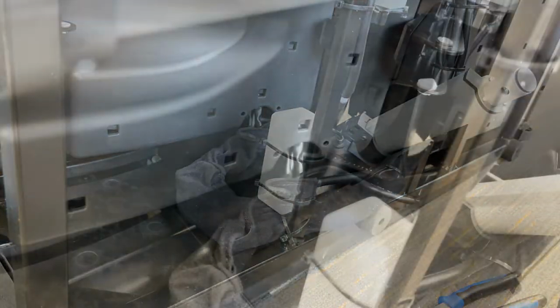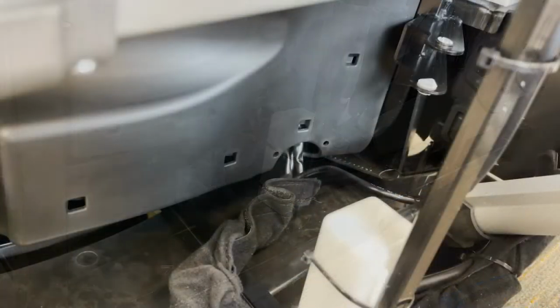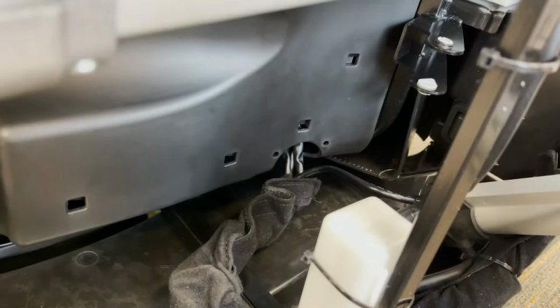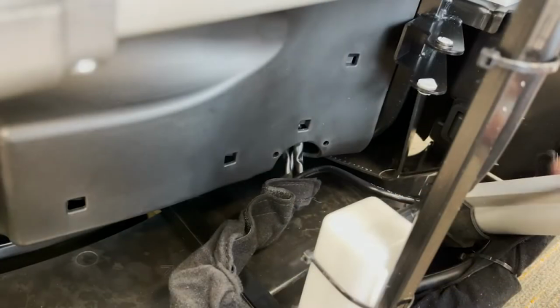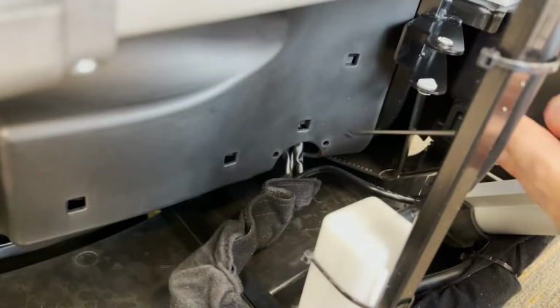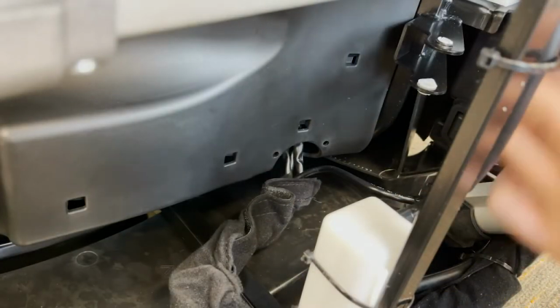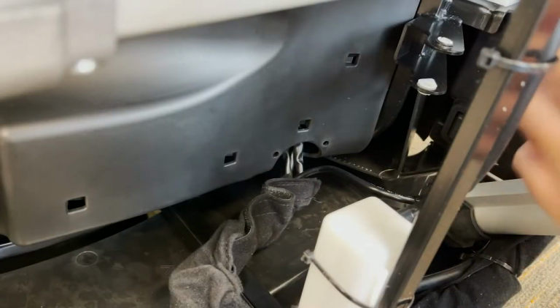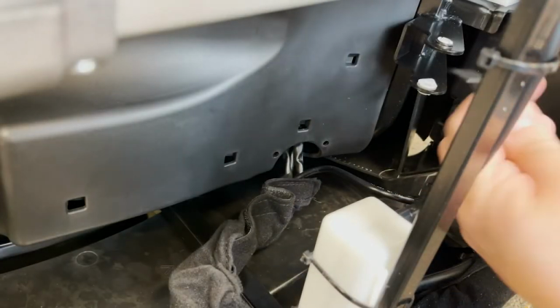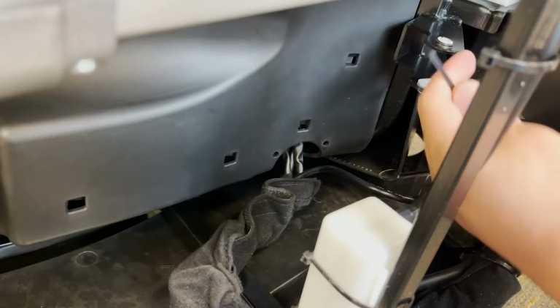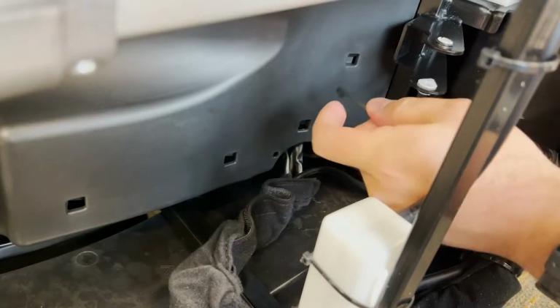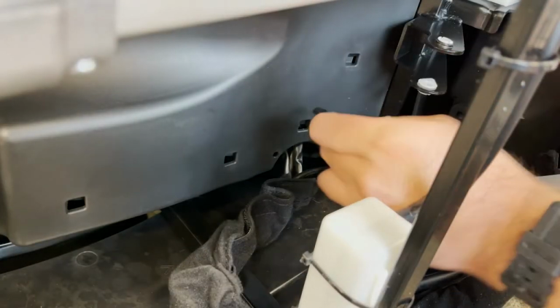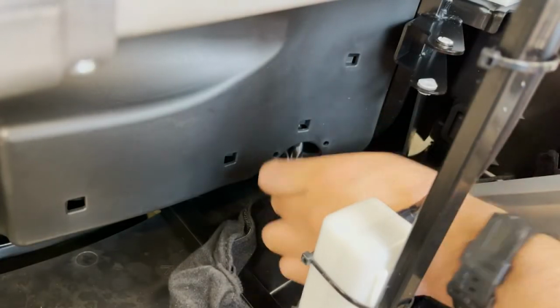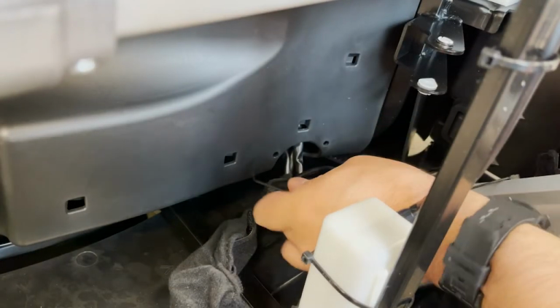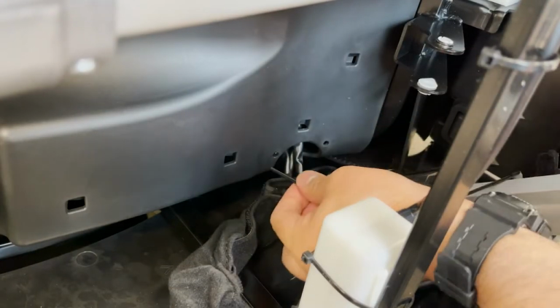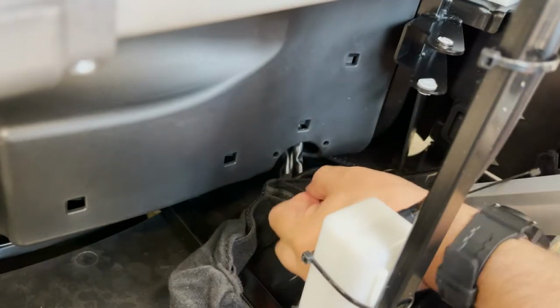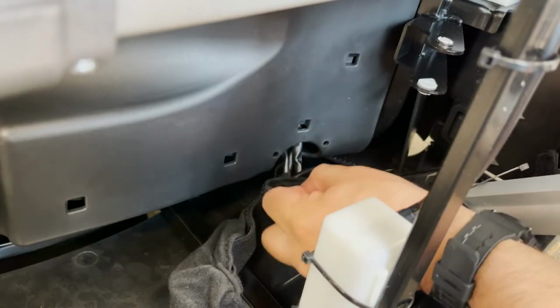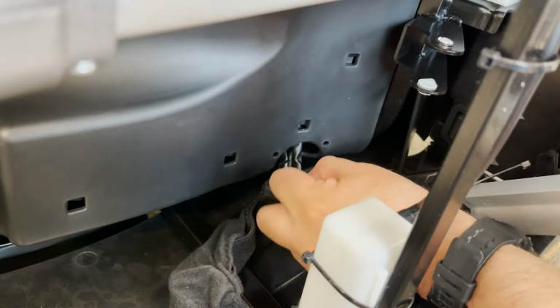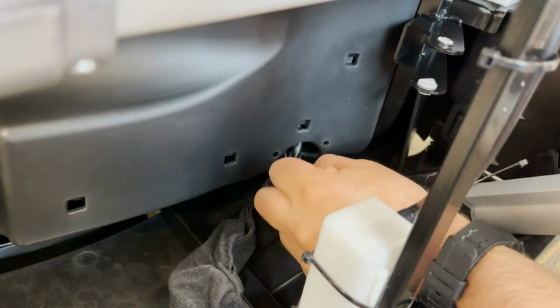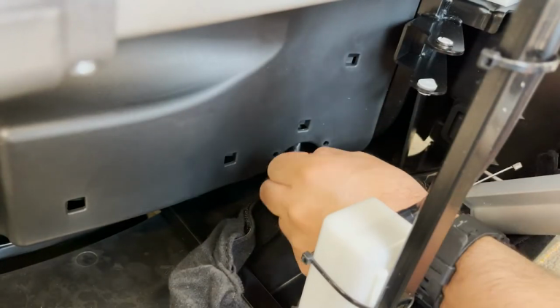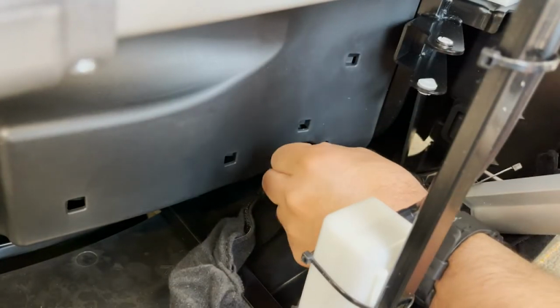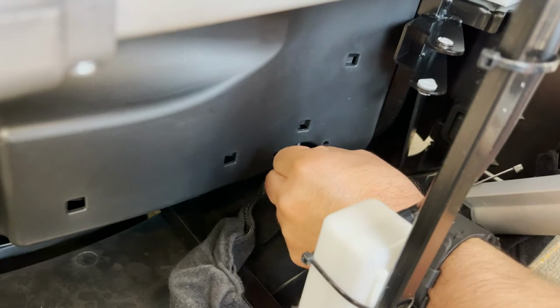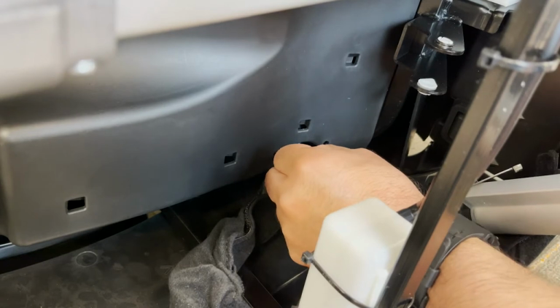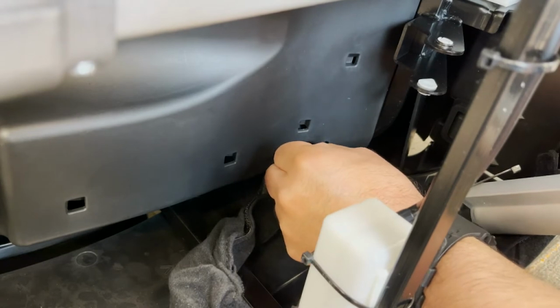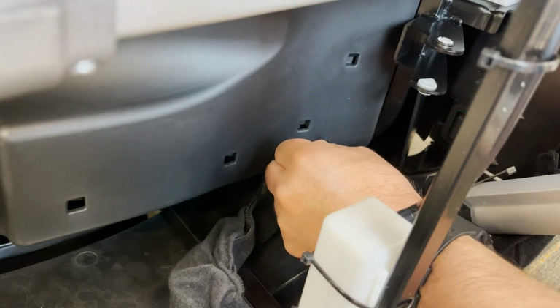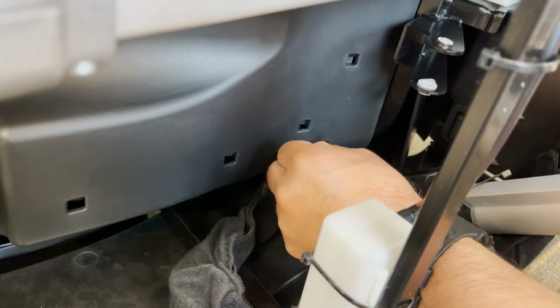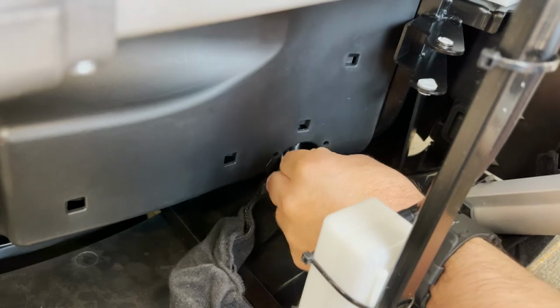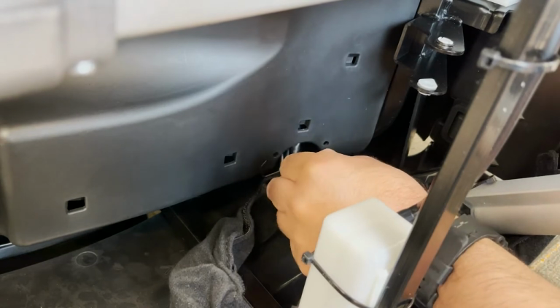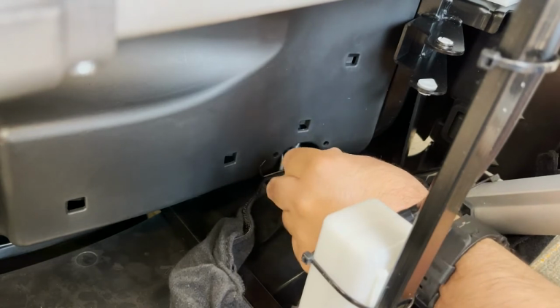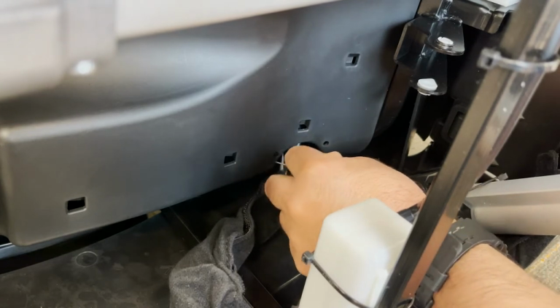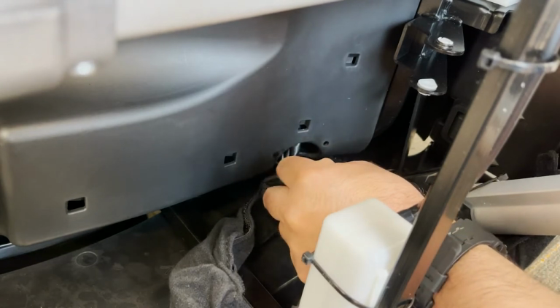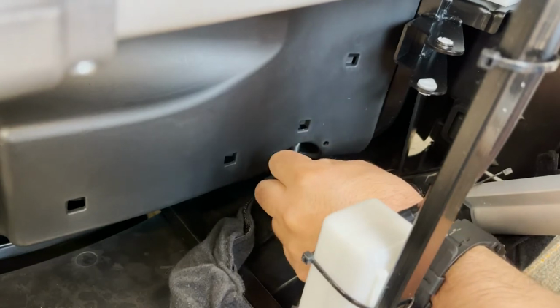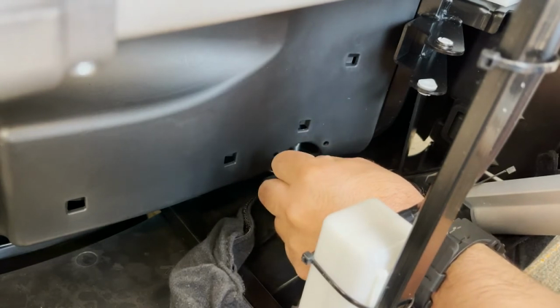Then use a new zip tie to secure the harness to the plastic chair frame and cut off the excess tie.